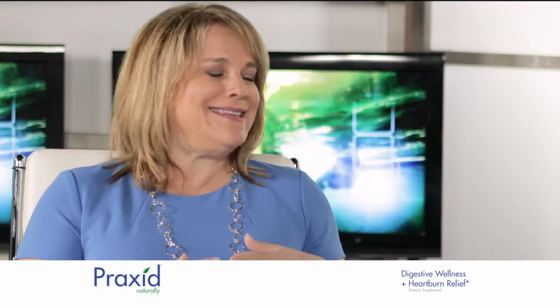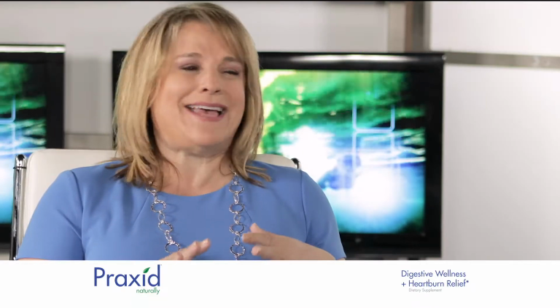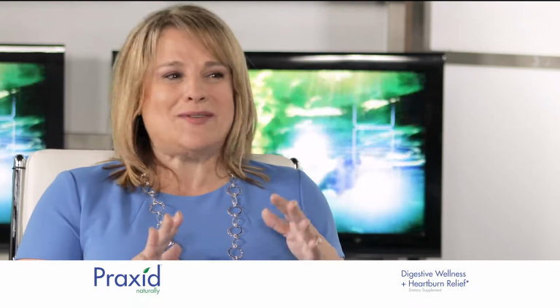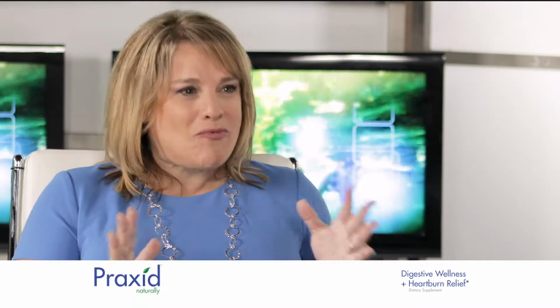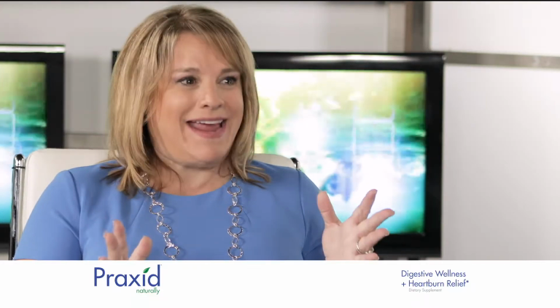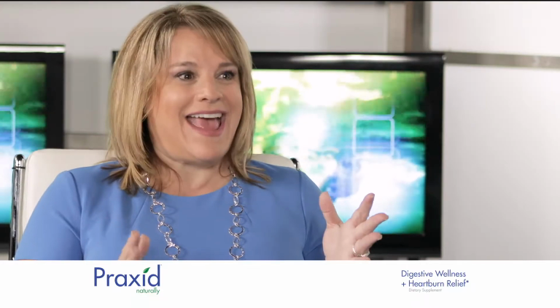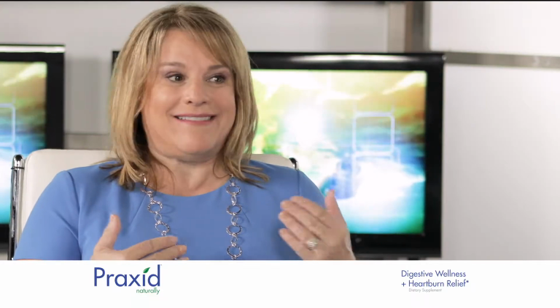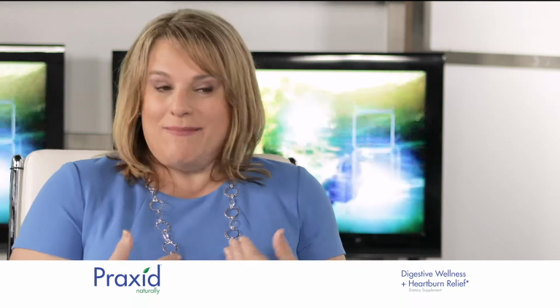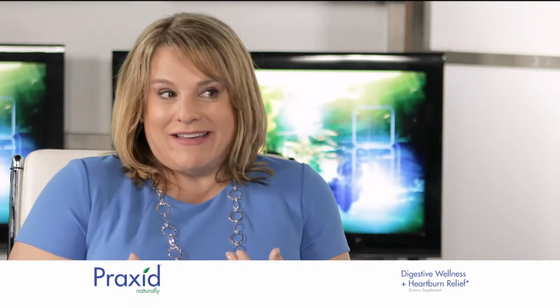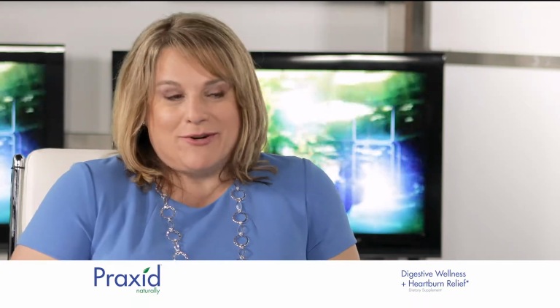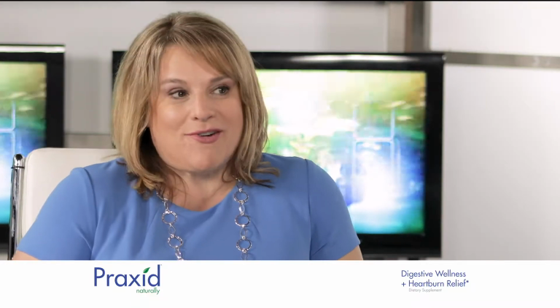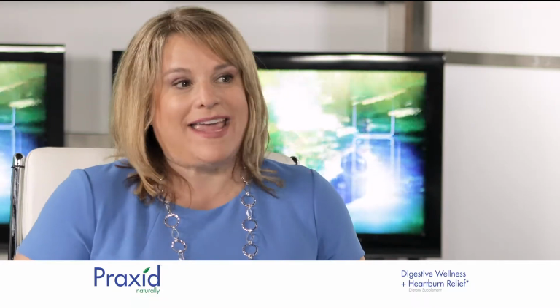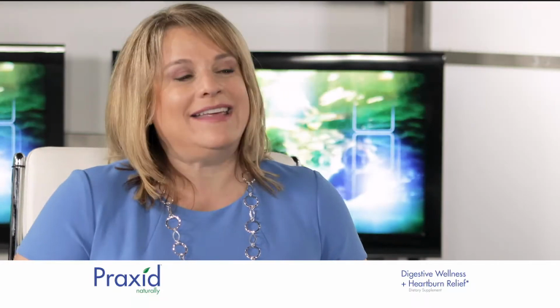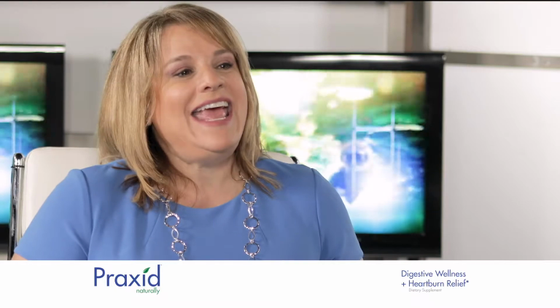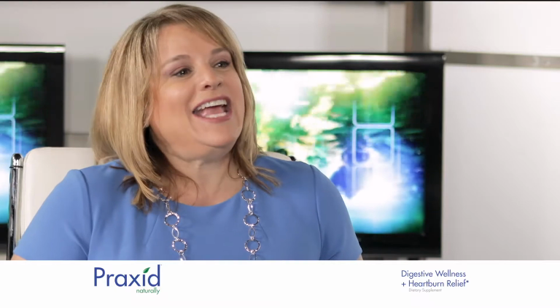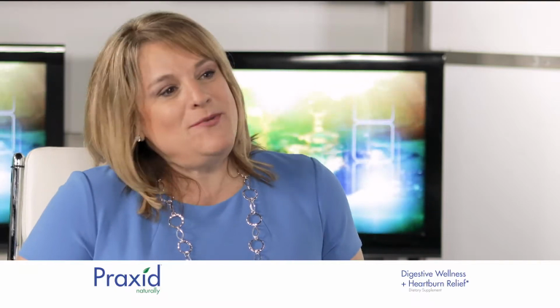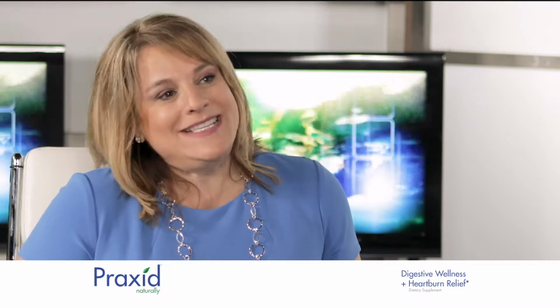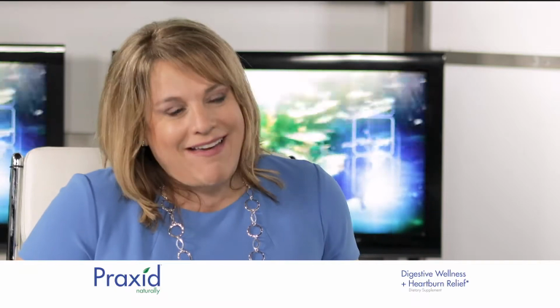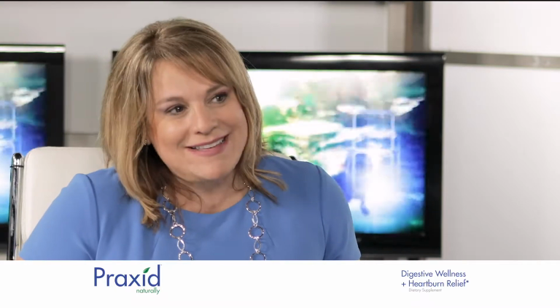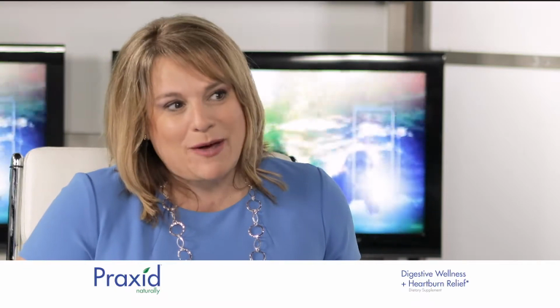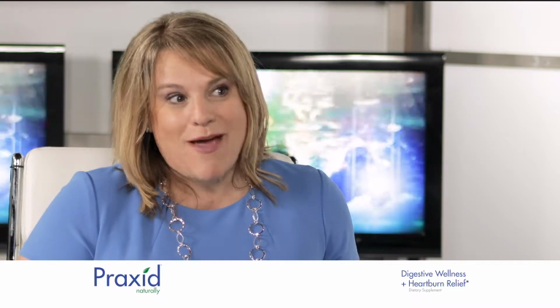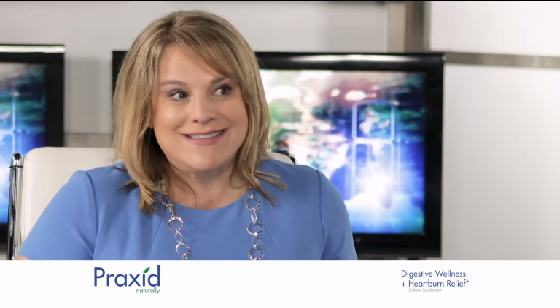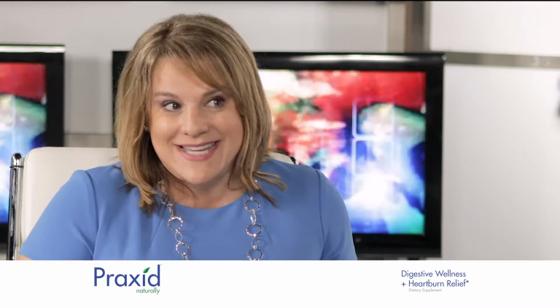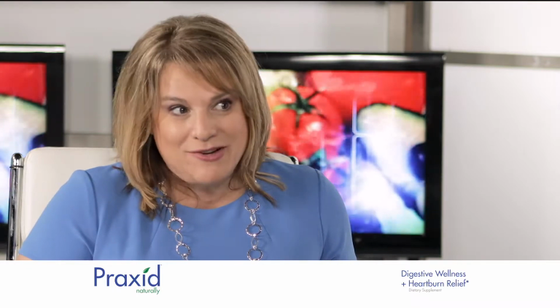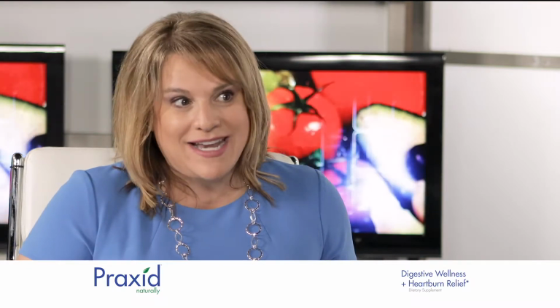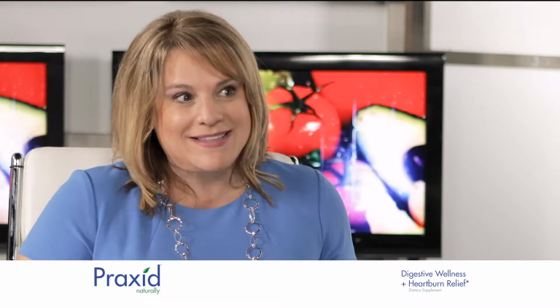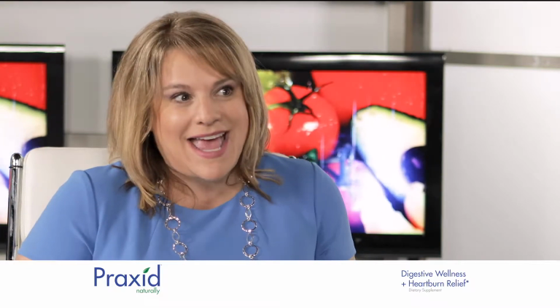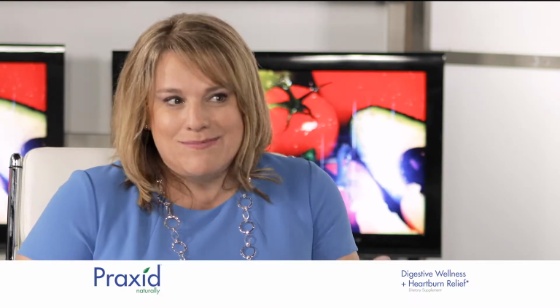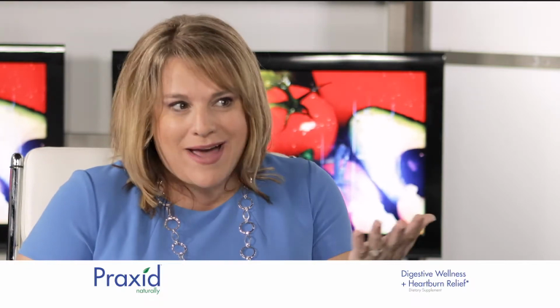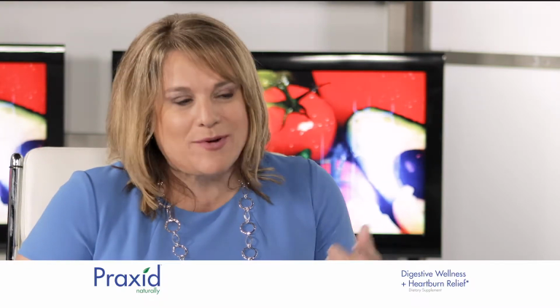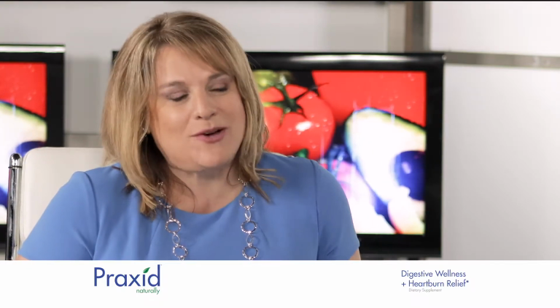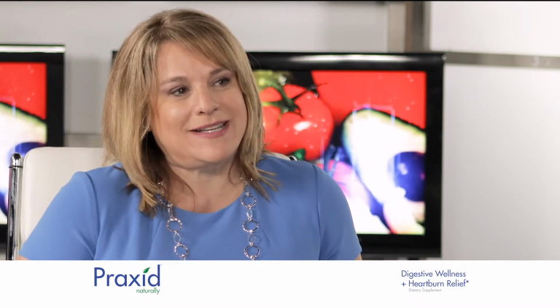Praxid sounds great and I'm looking forward to trying it. Can you please tell us about Praxid's 10 ingredients and why they were chosen?